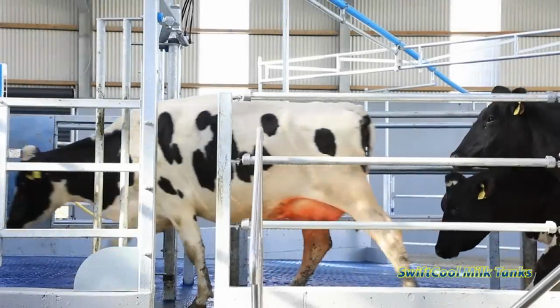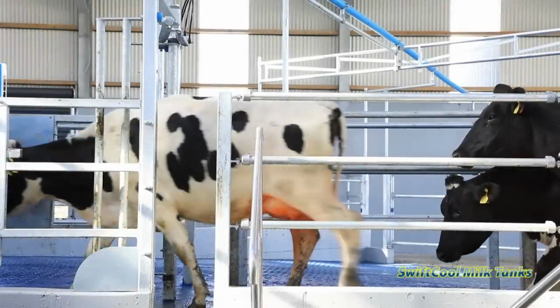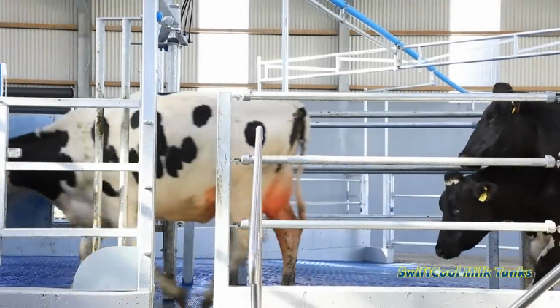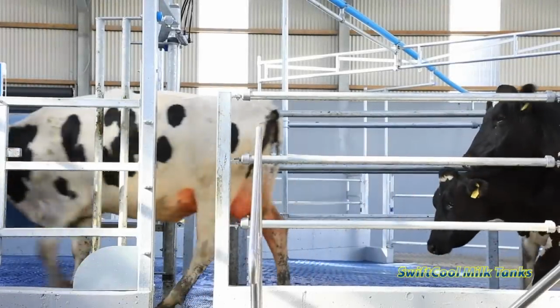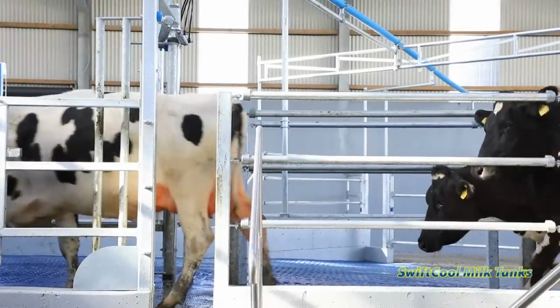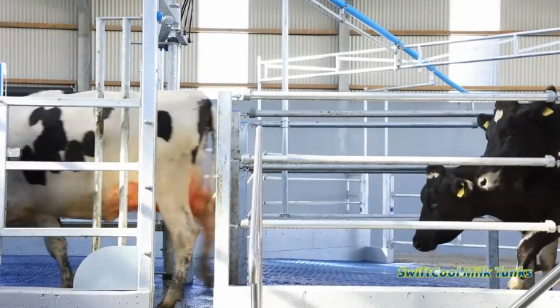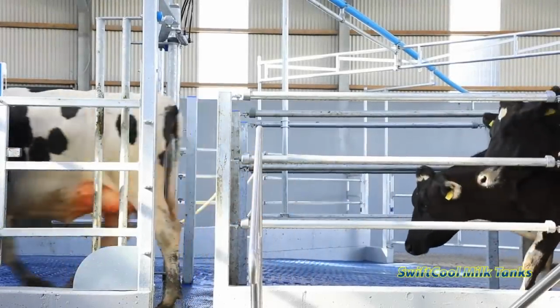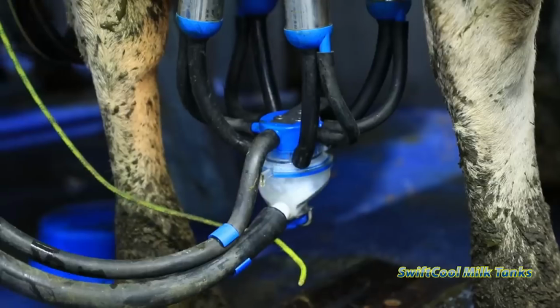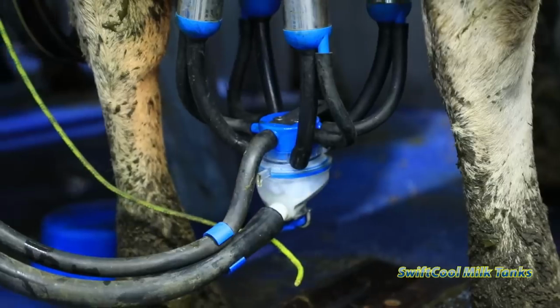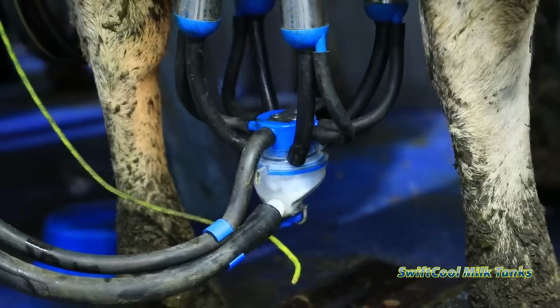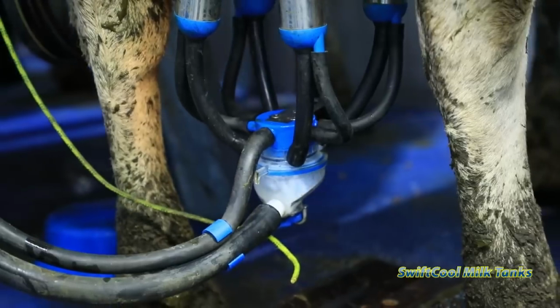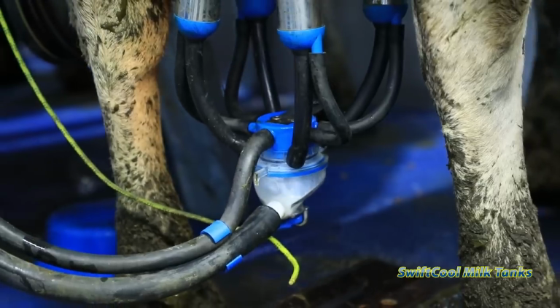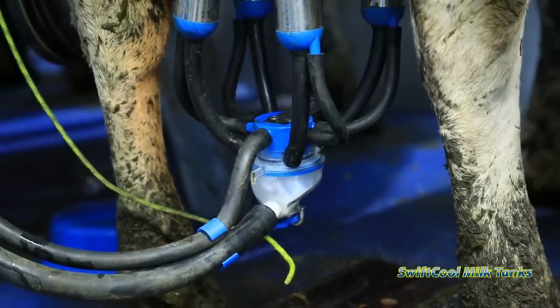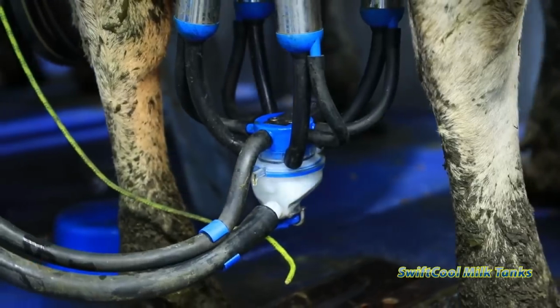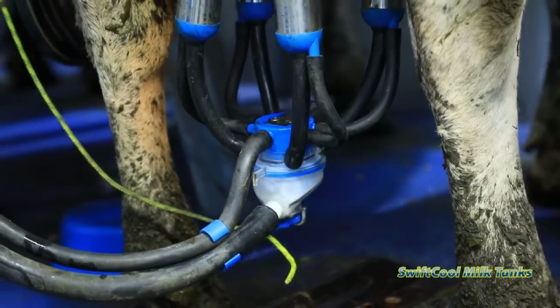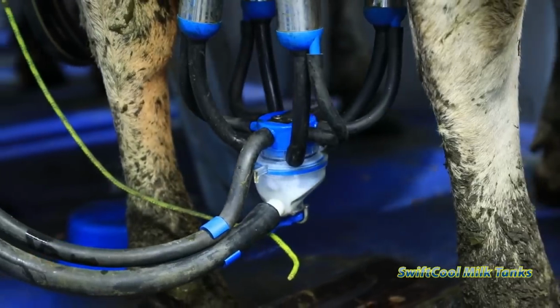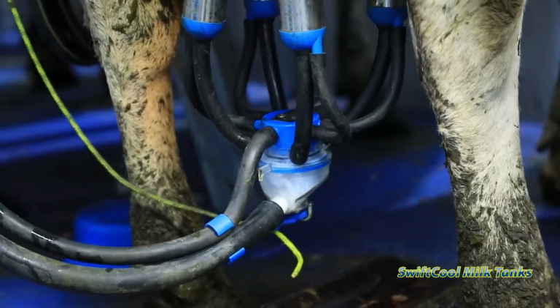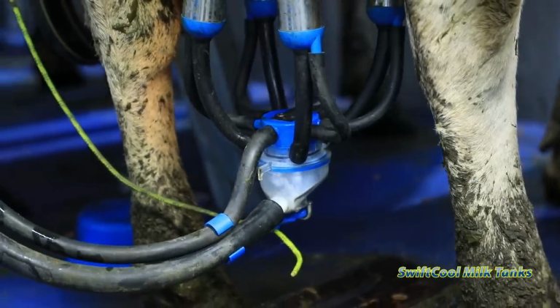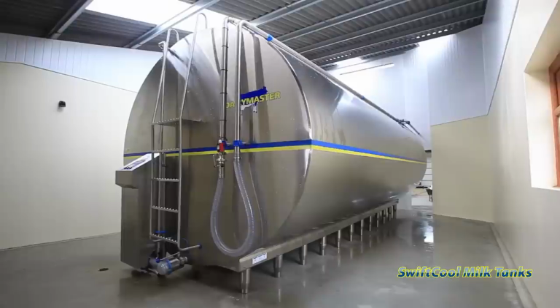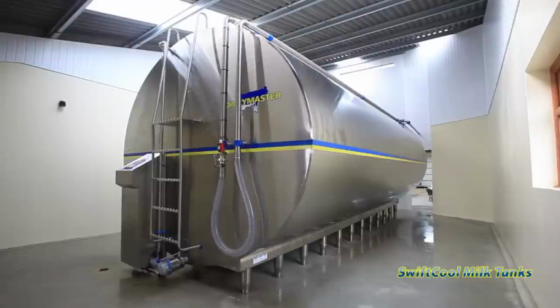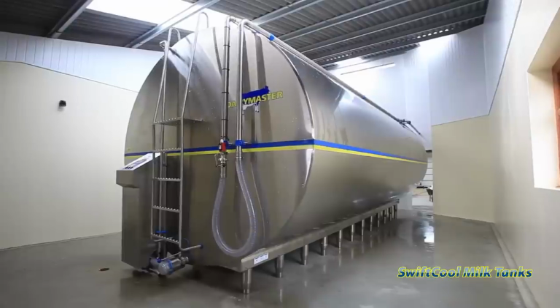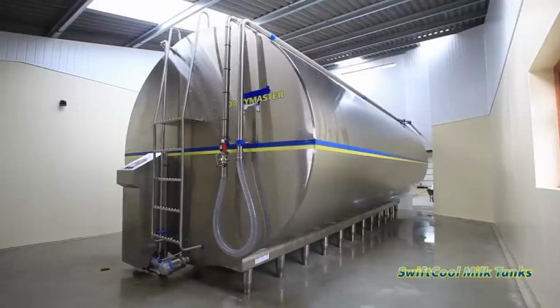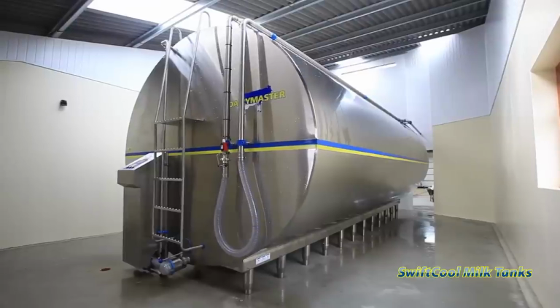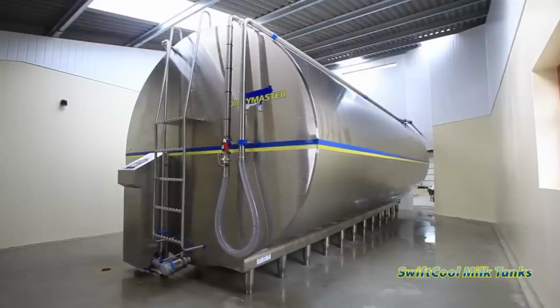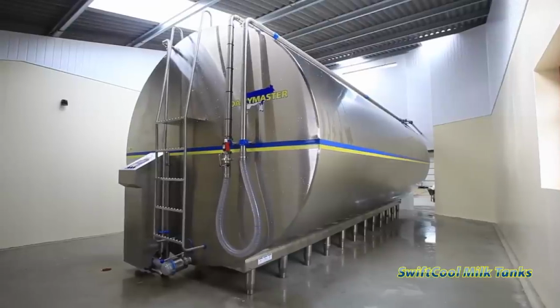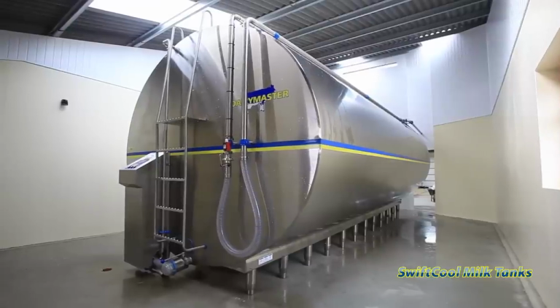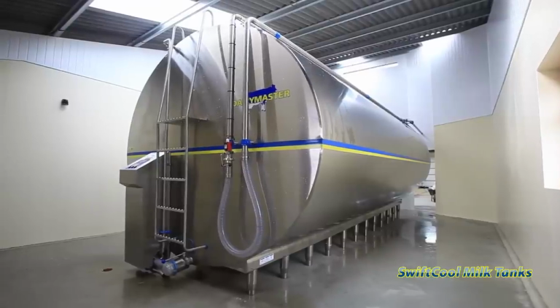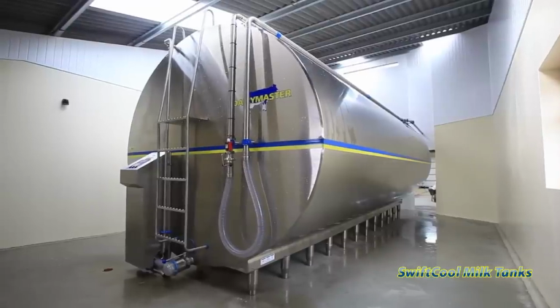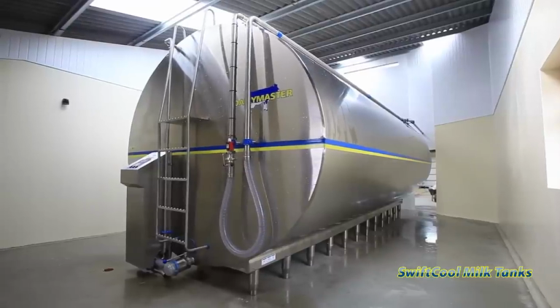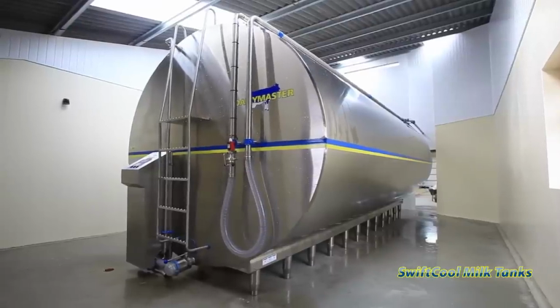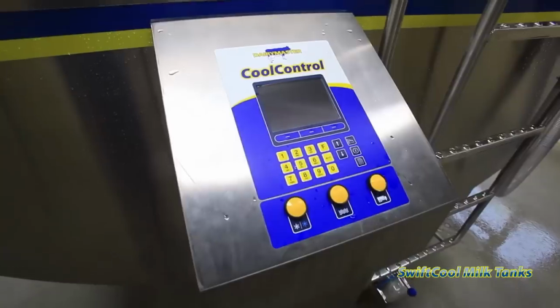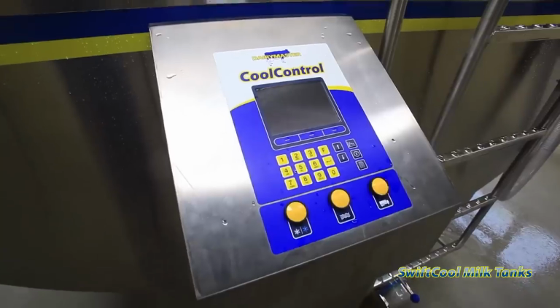In dairy farming, milk is our currency. And so, the milk tank is our bank.